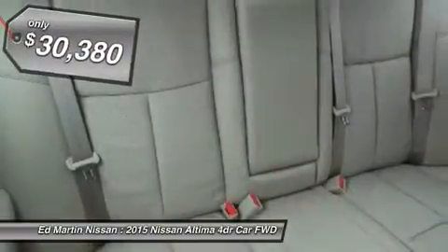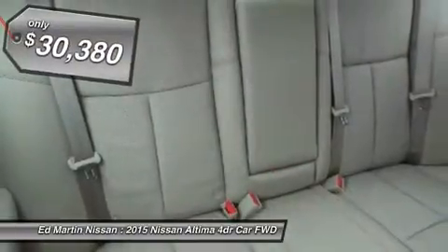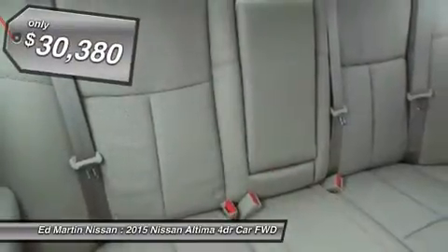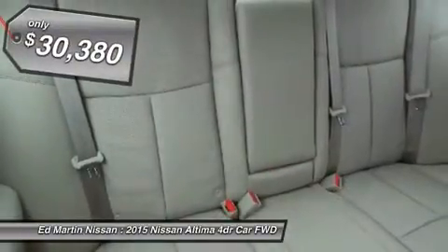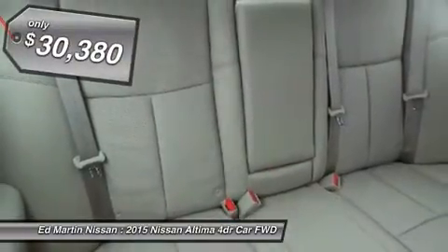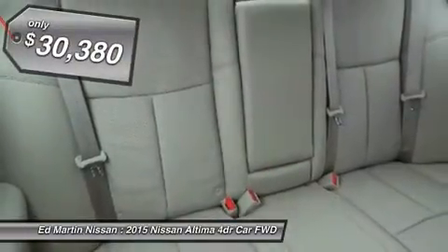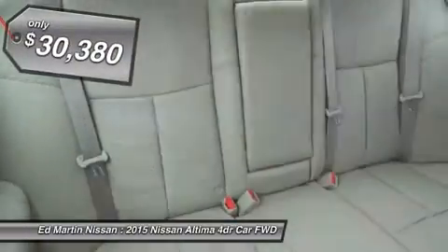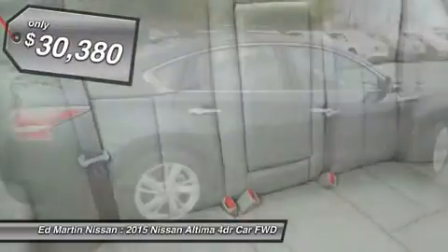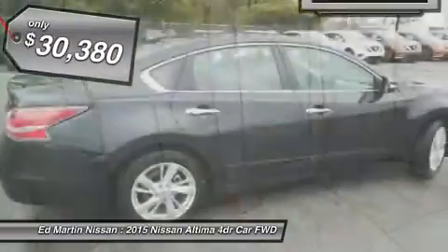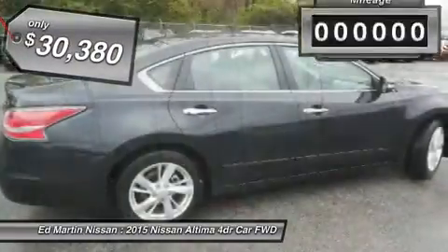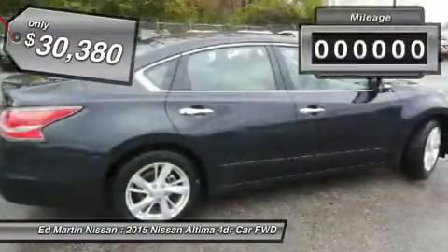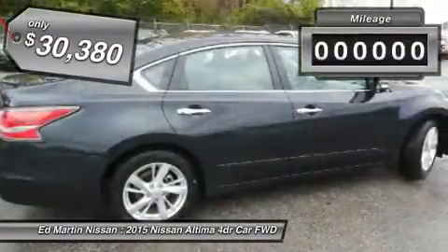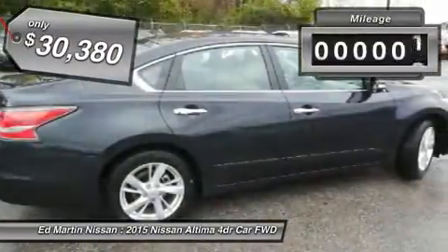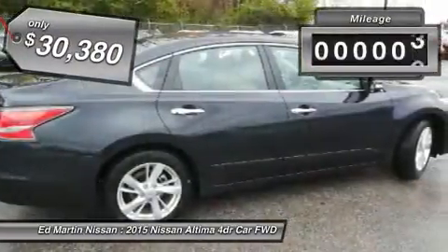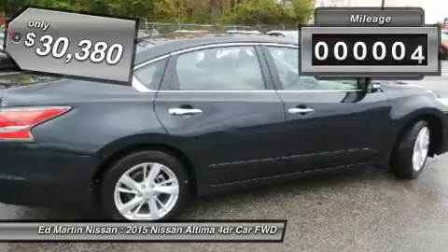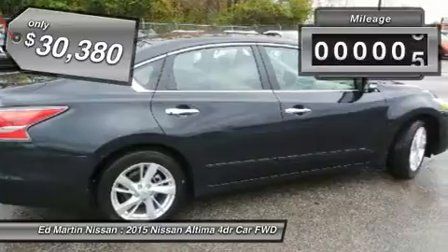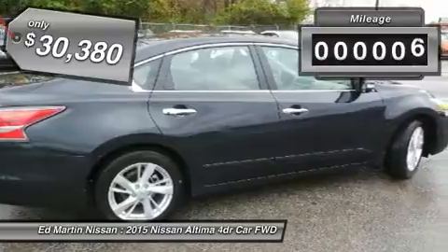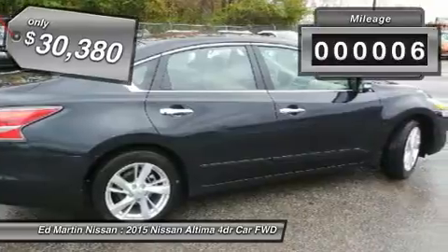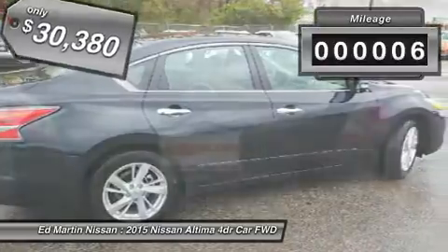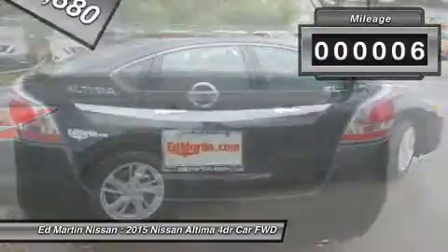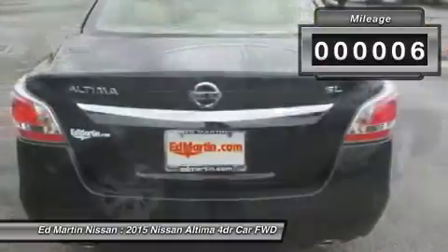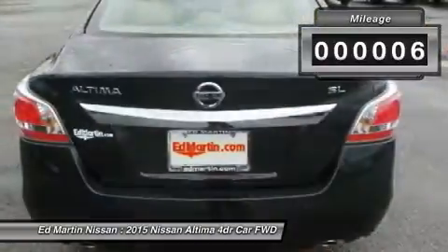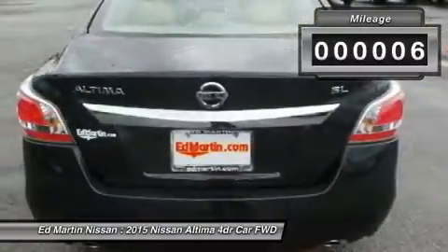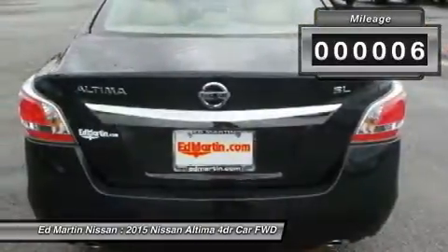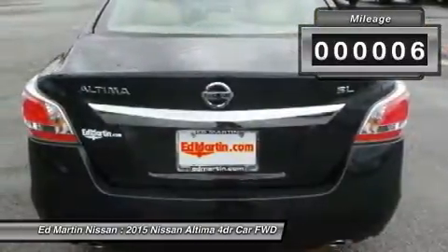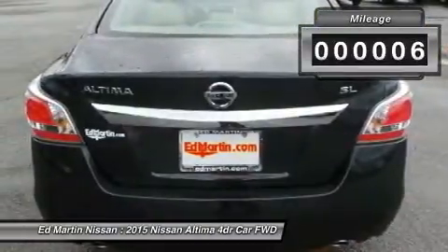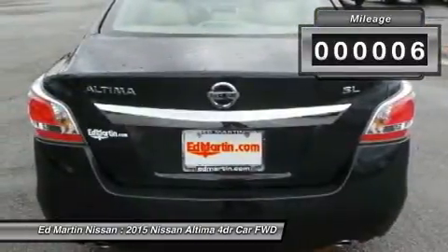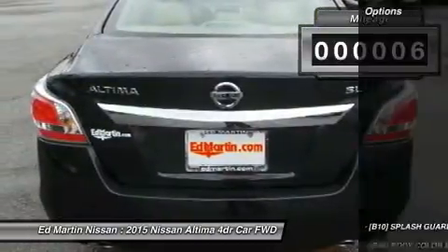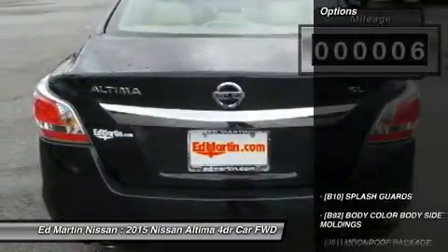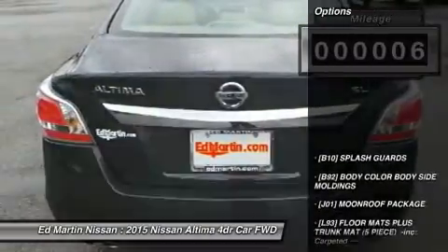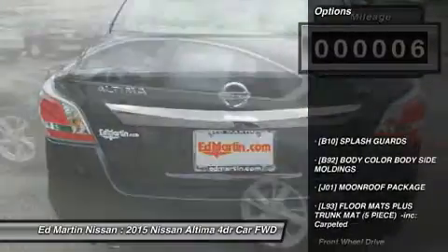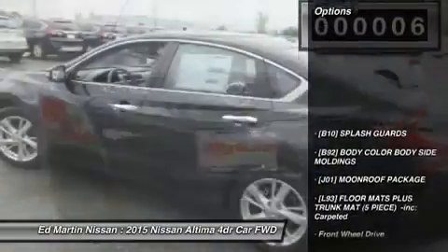It is priced below $35,000, and this vehicle has less than 100 miles. Here are some of this vehicle's great options.